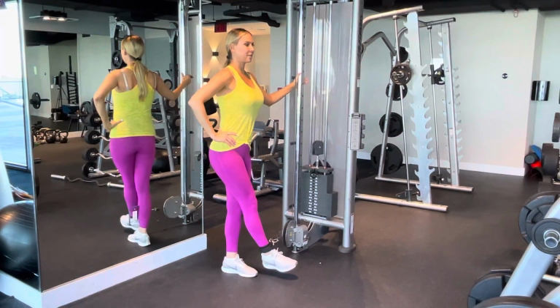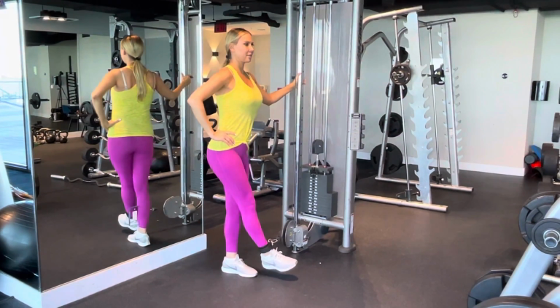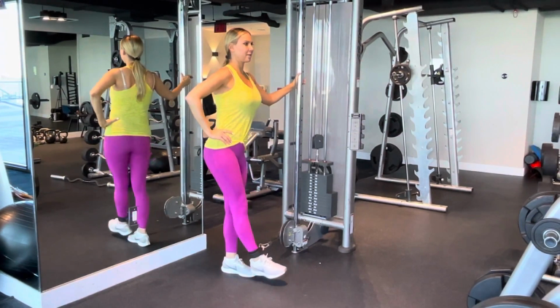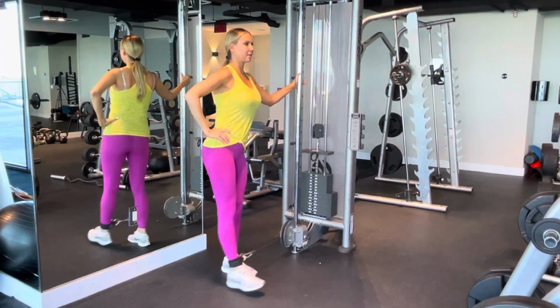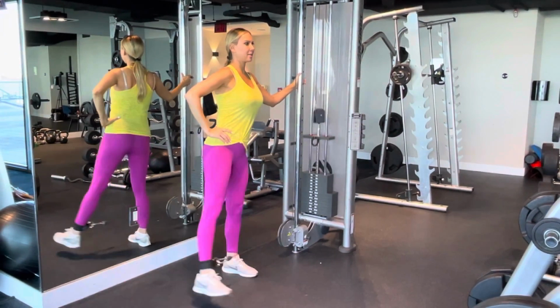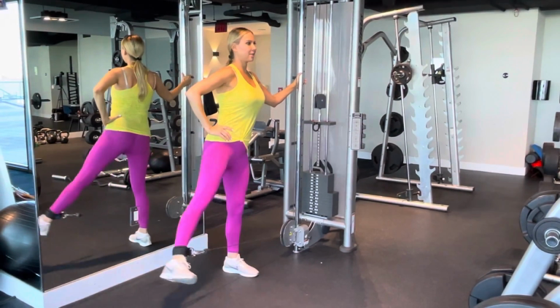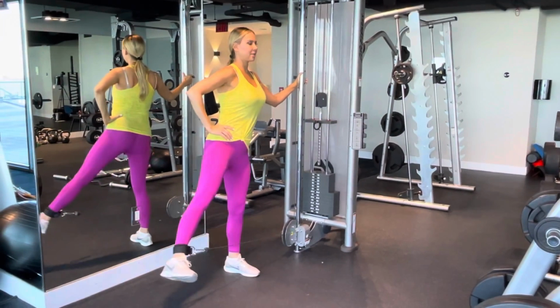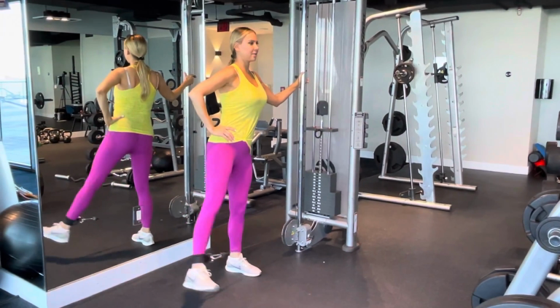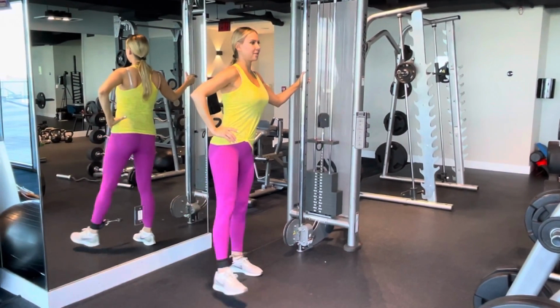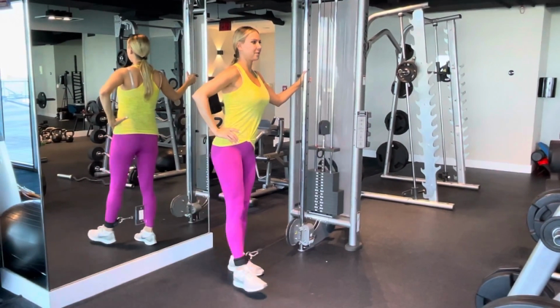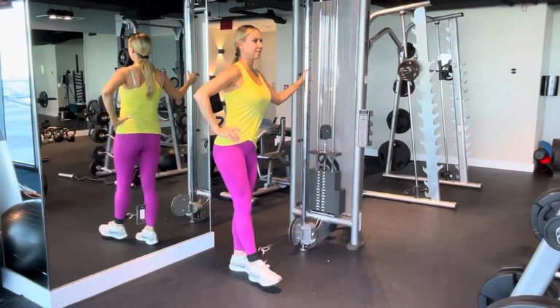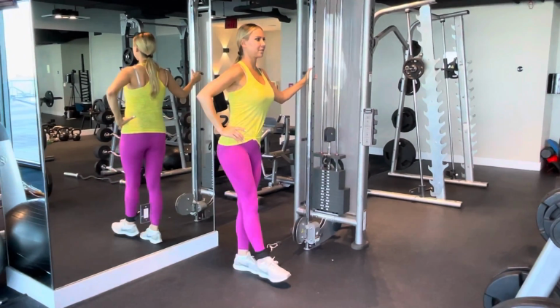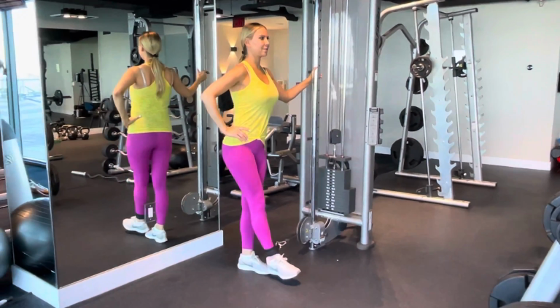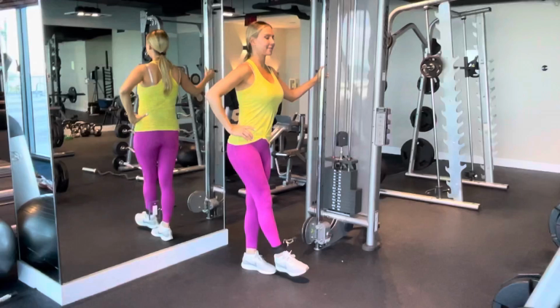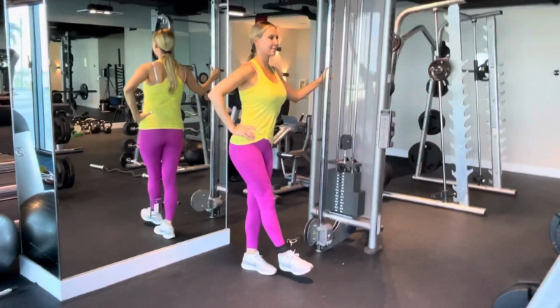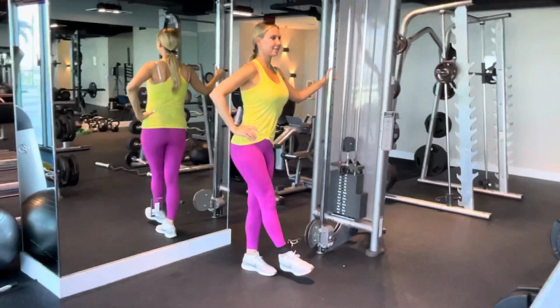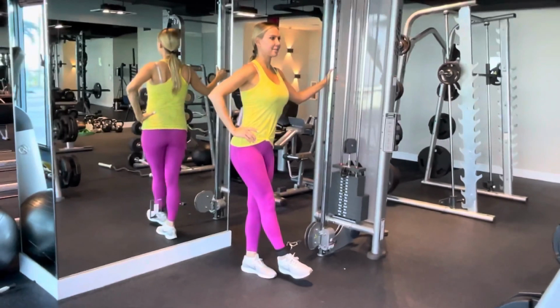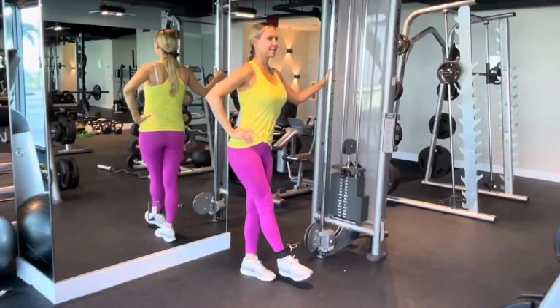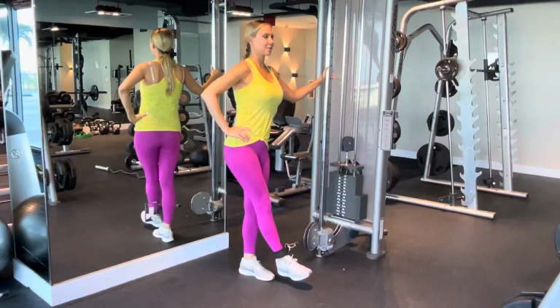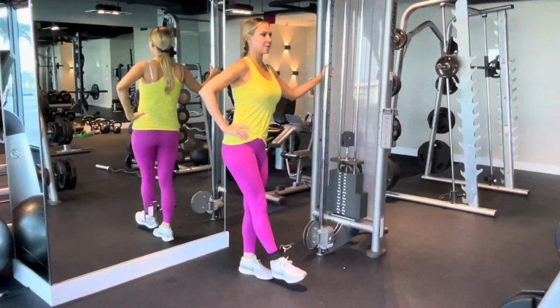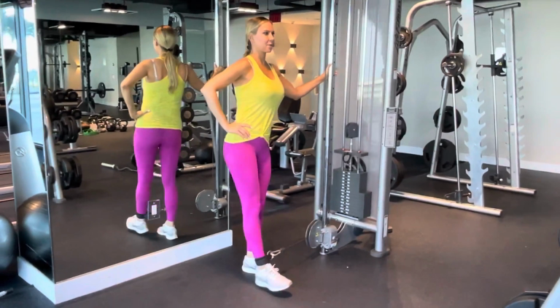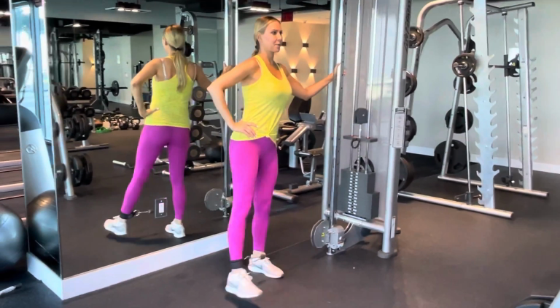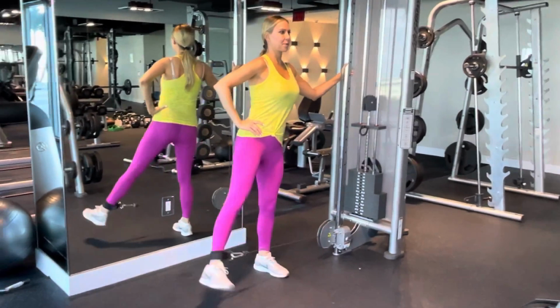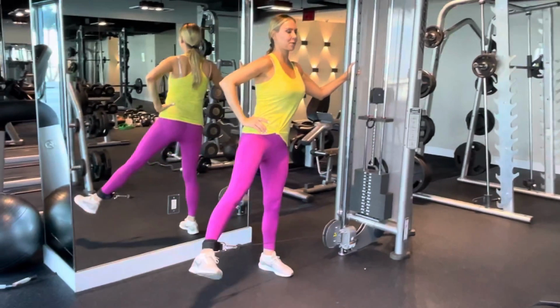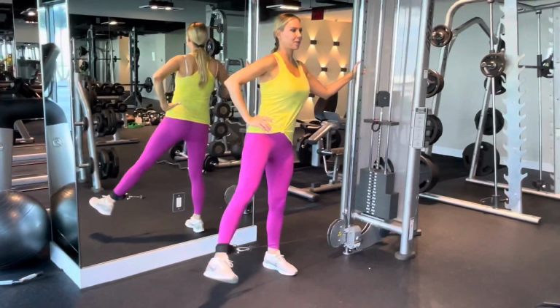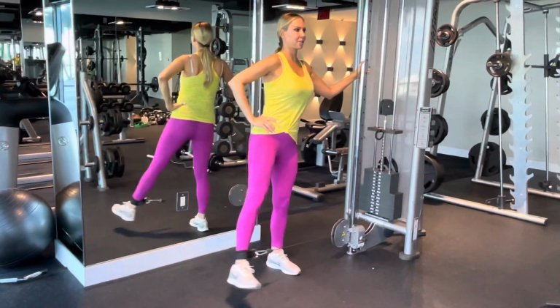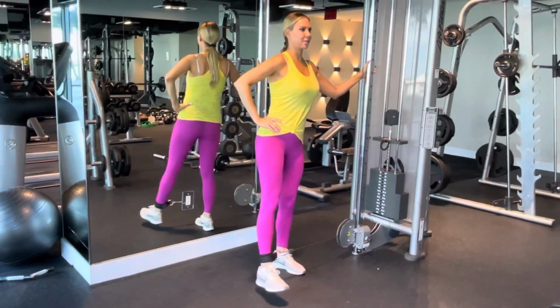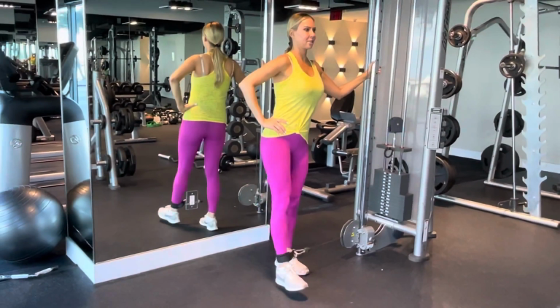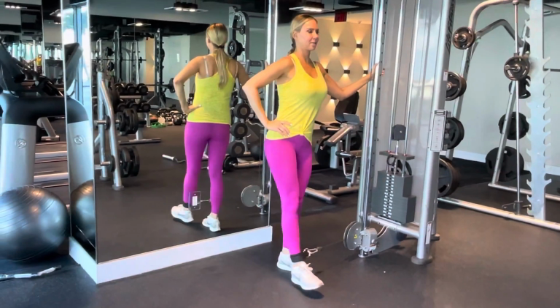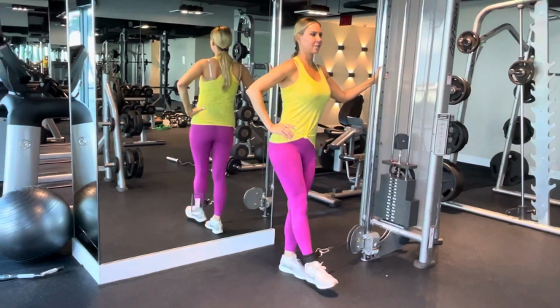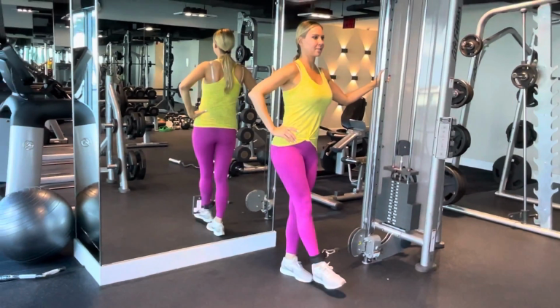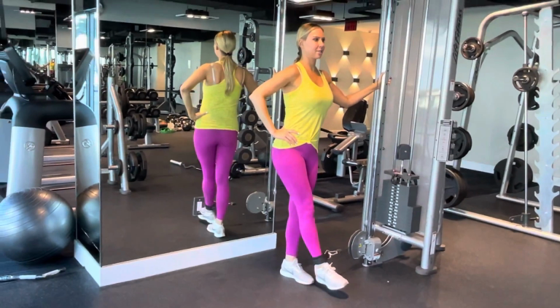Contract your core as you lift your leg up and release when you bring your leg down. Contract and release.